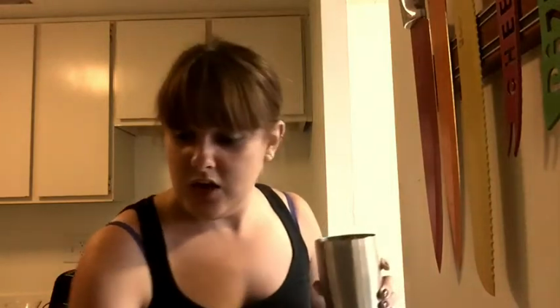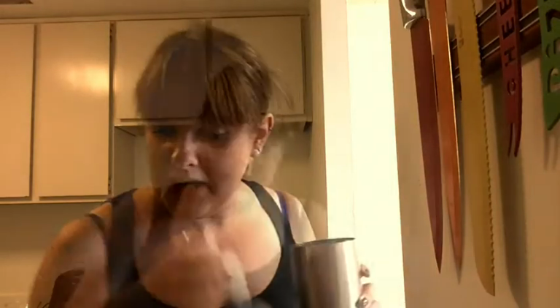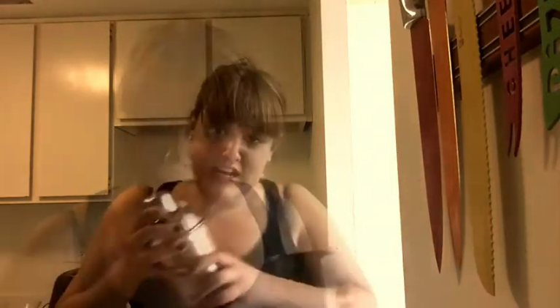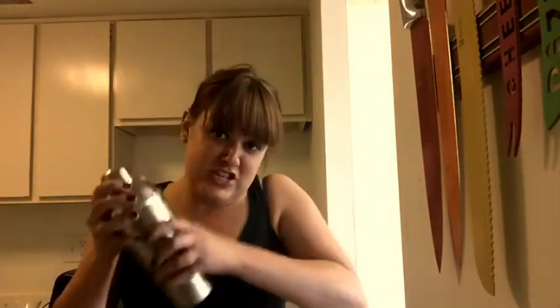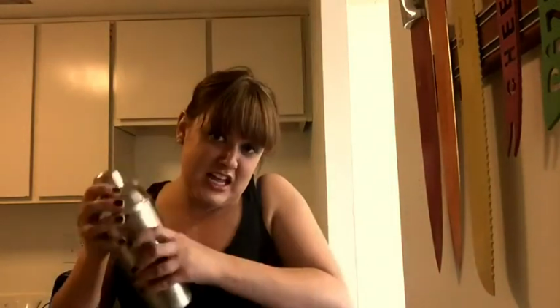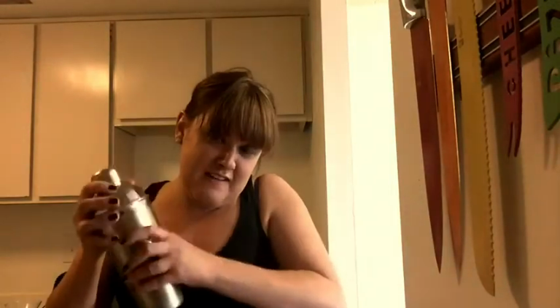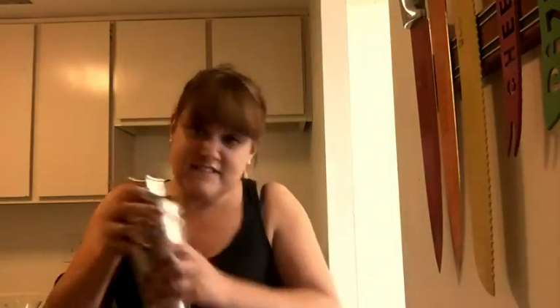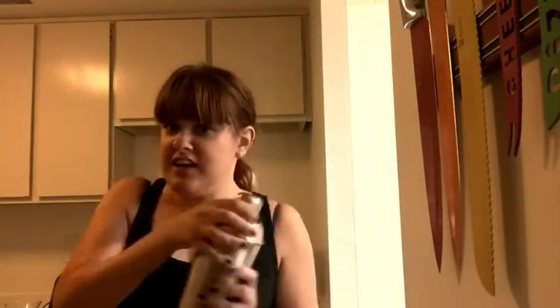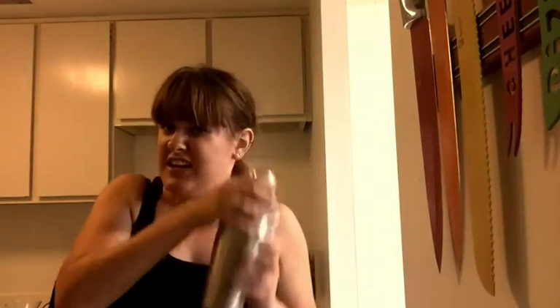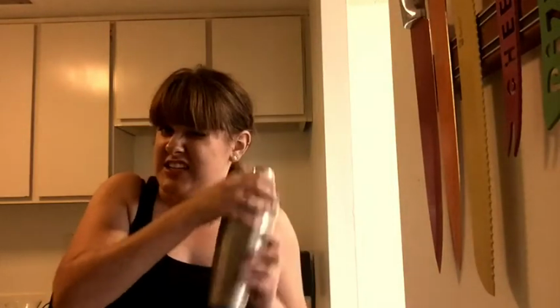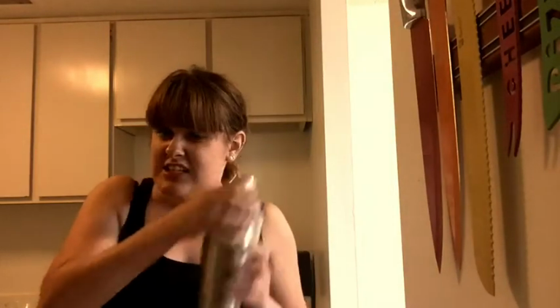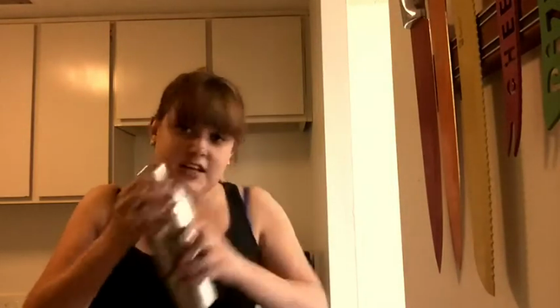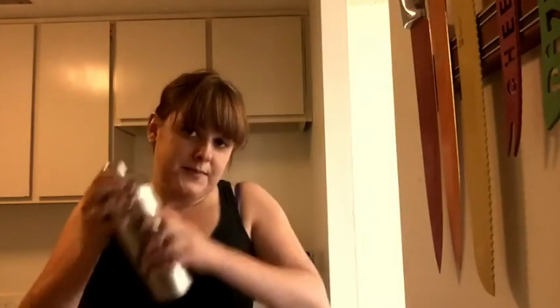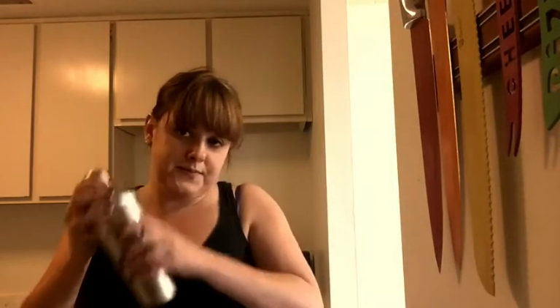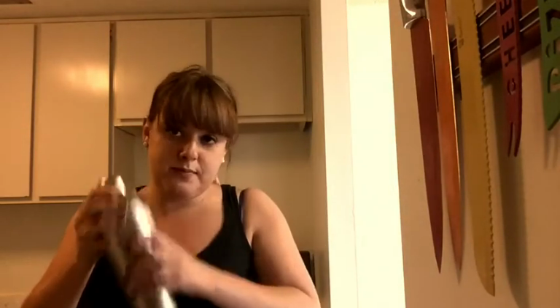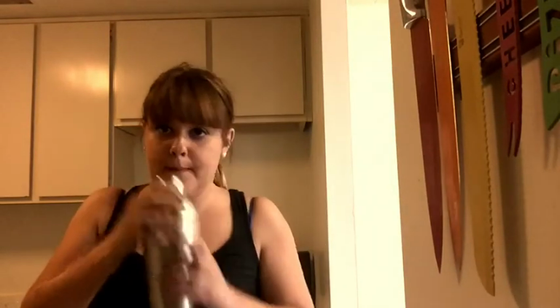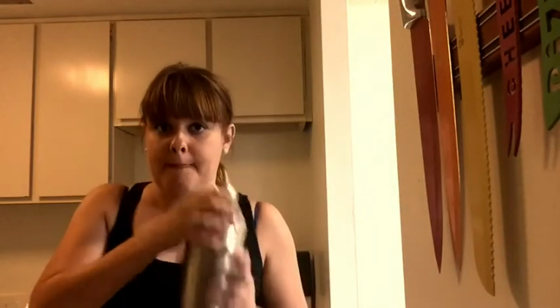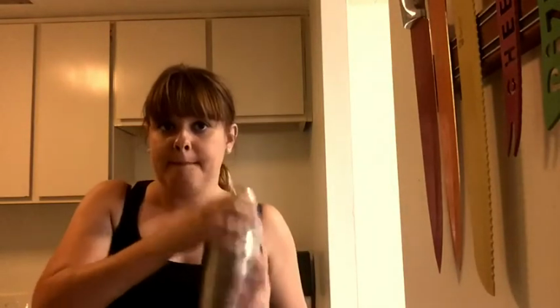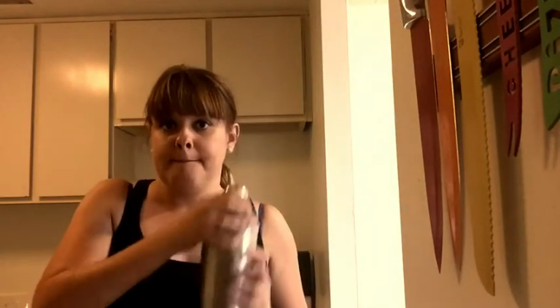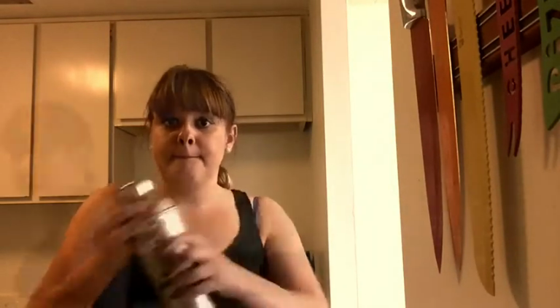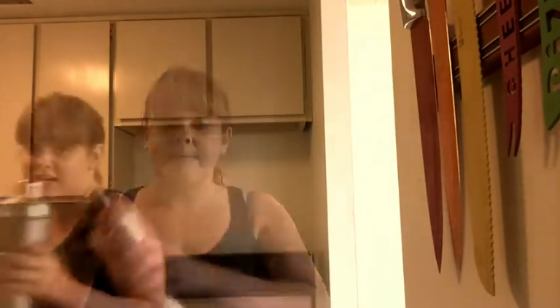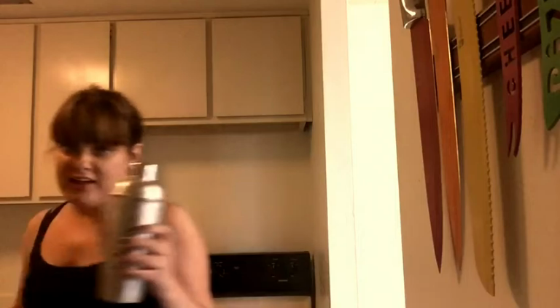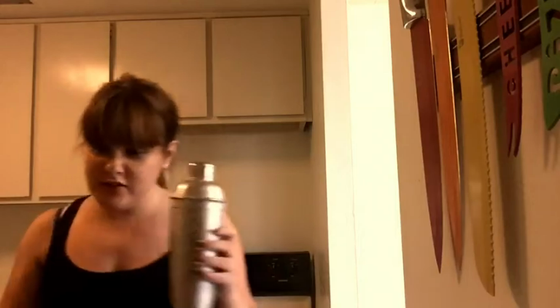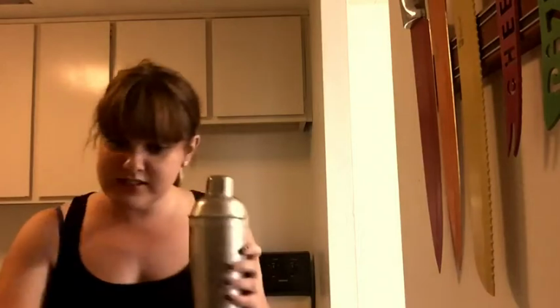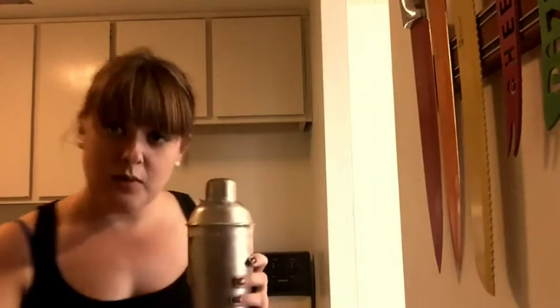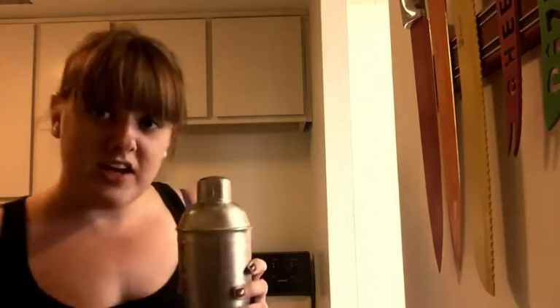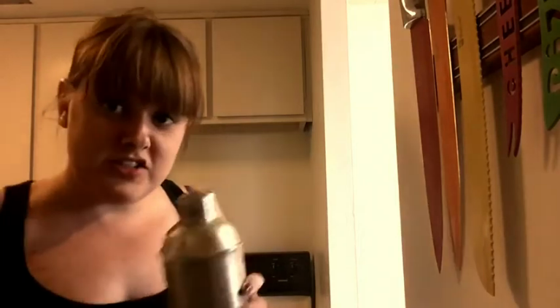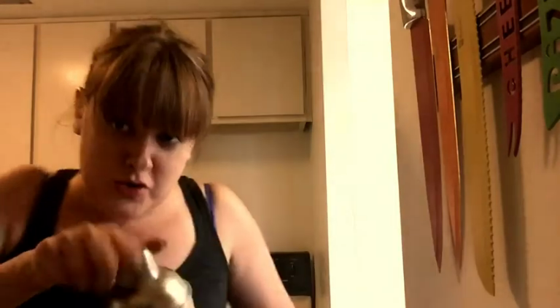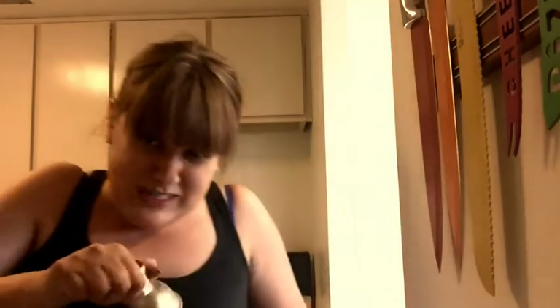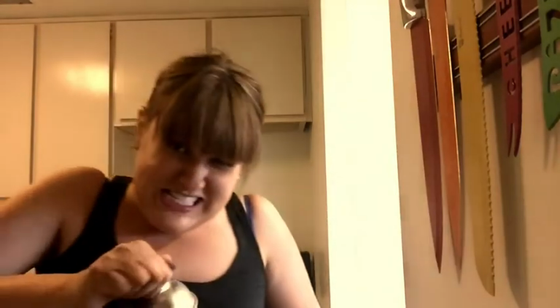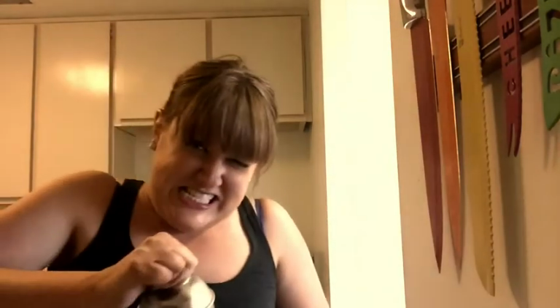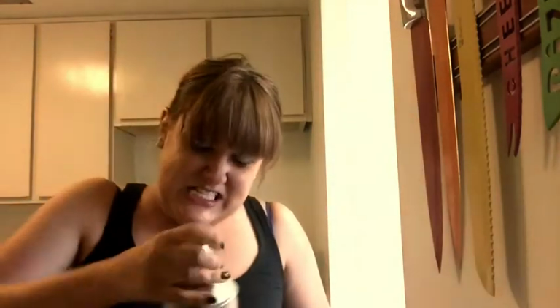Okay, now shake it. I haven't used this in a while, so...